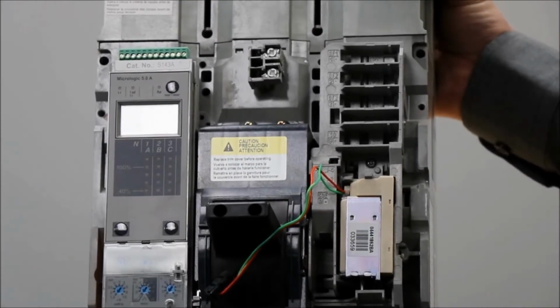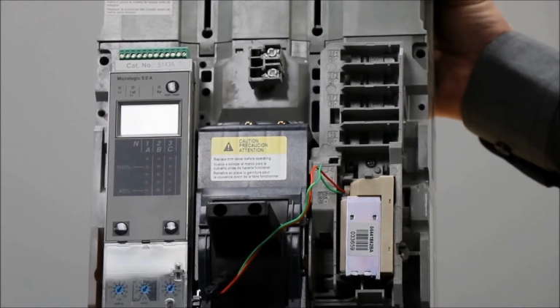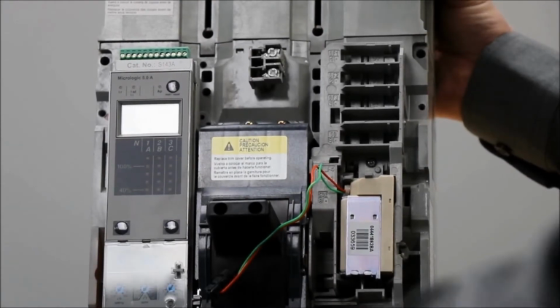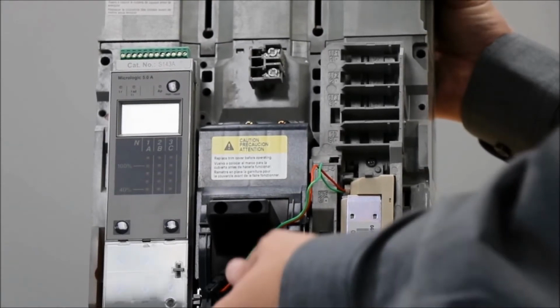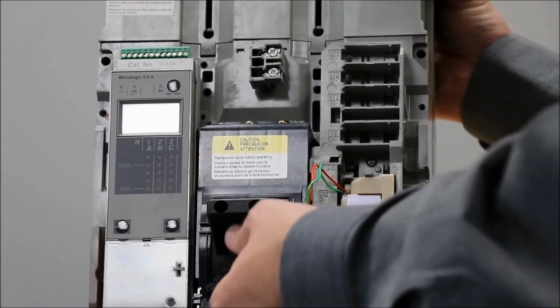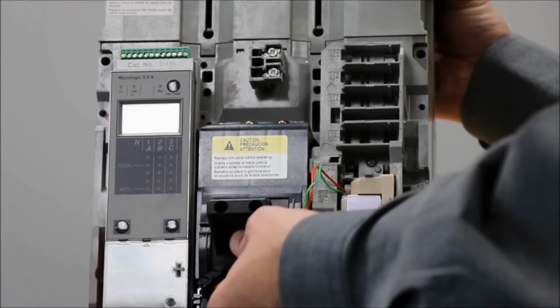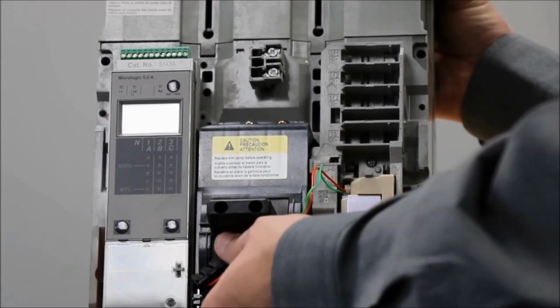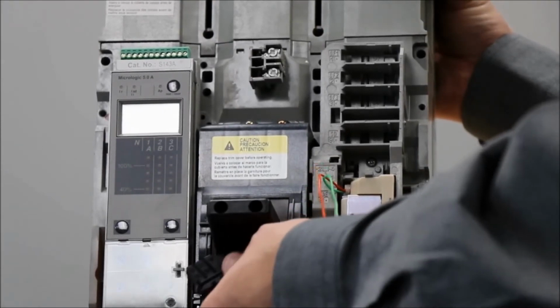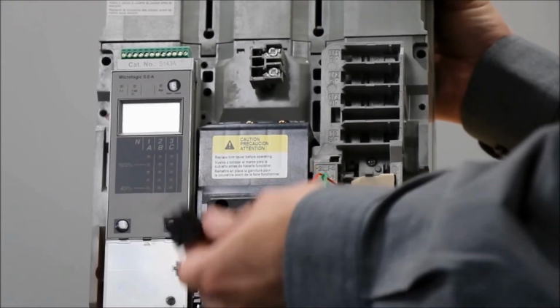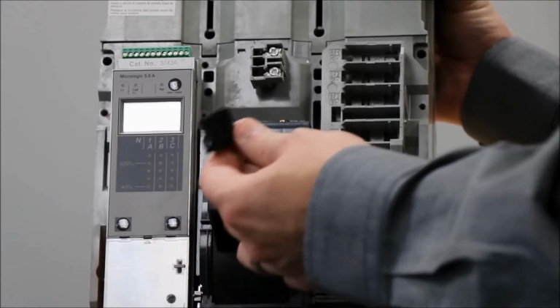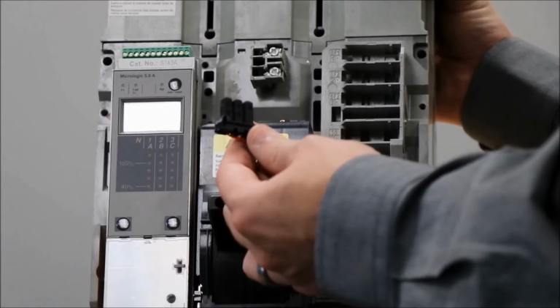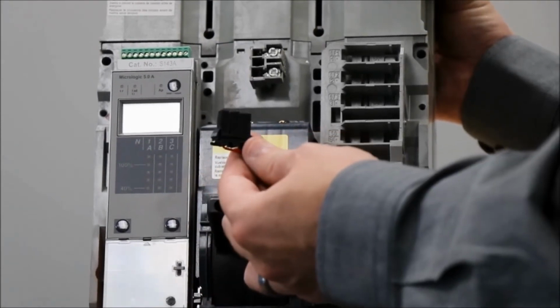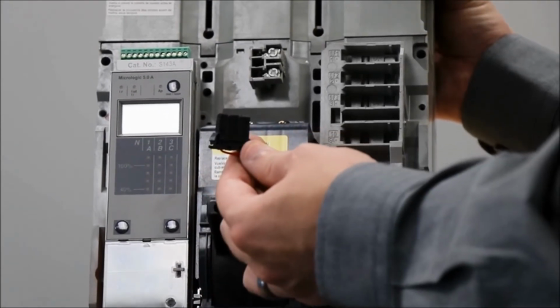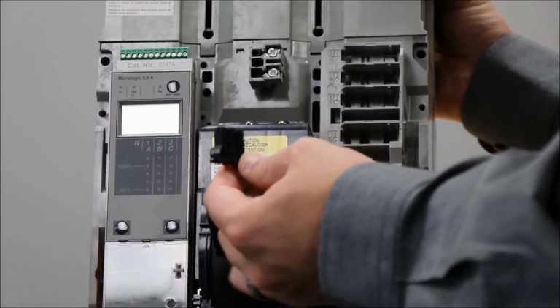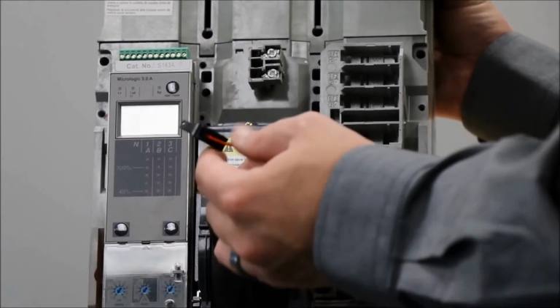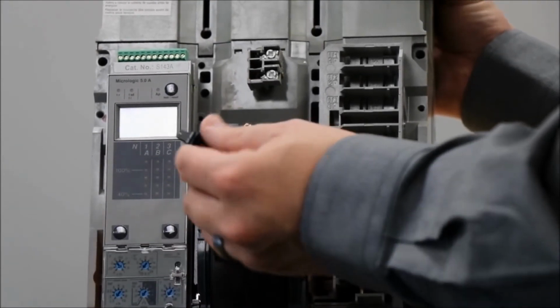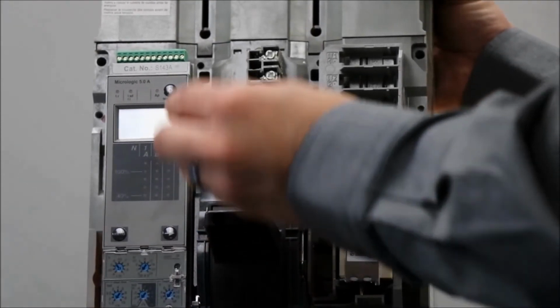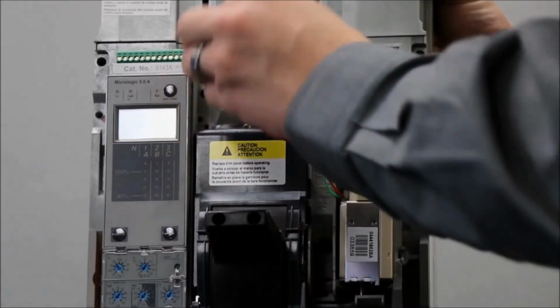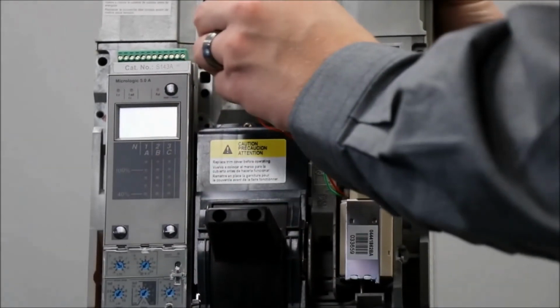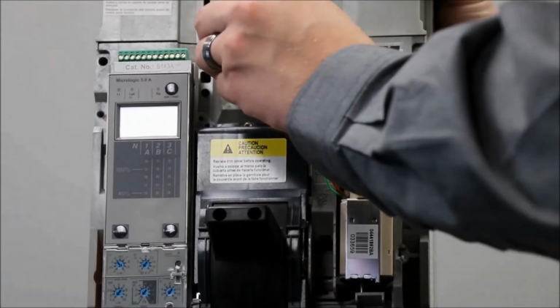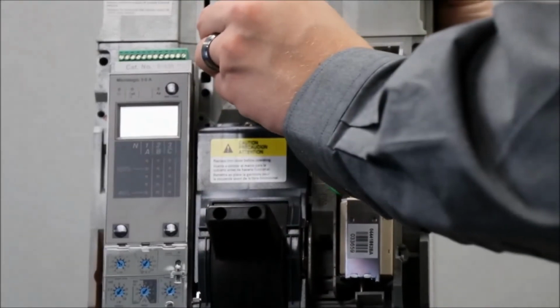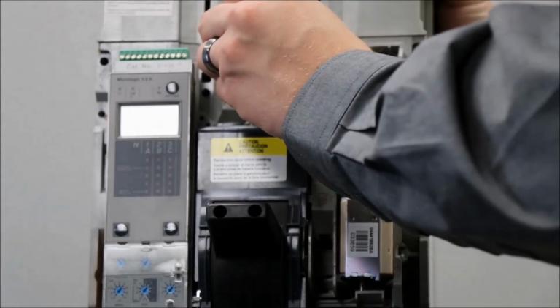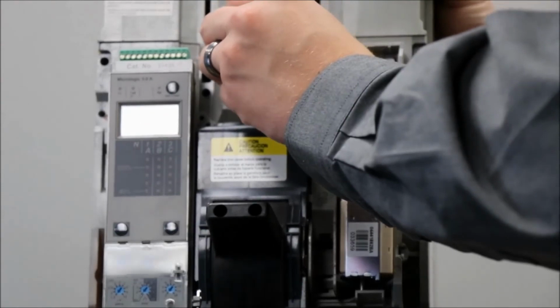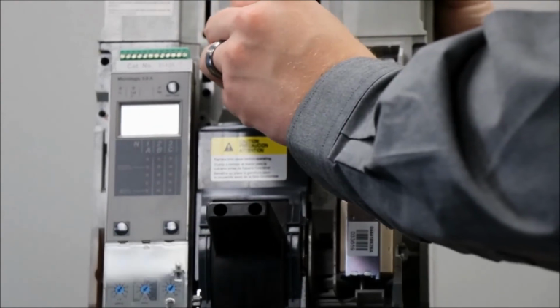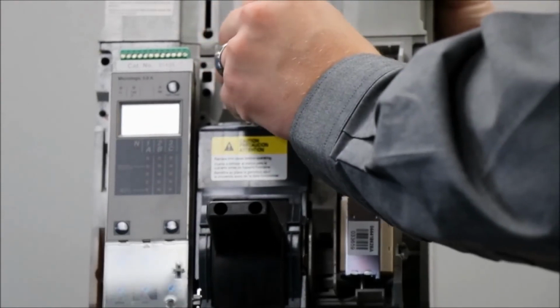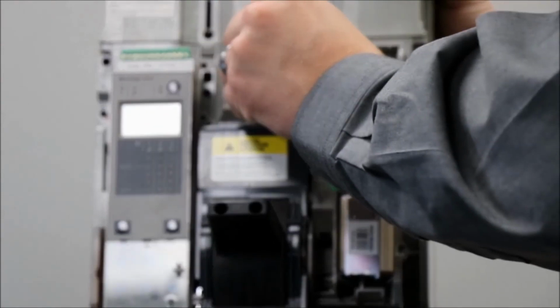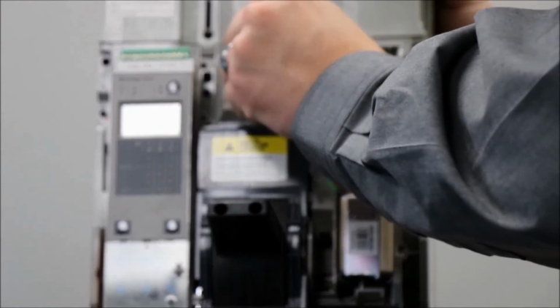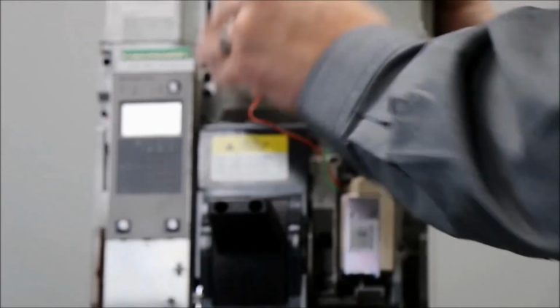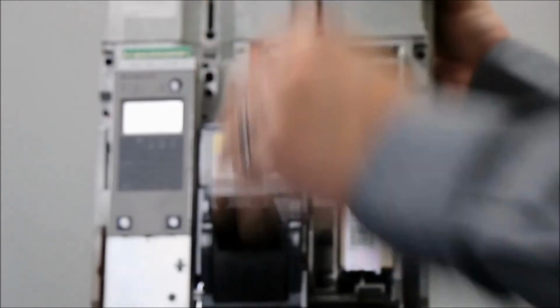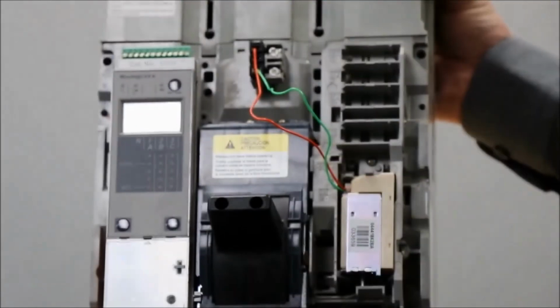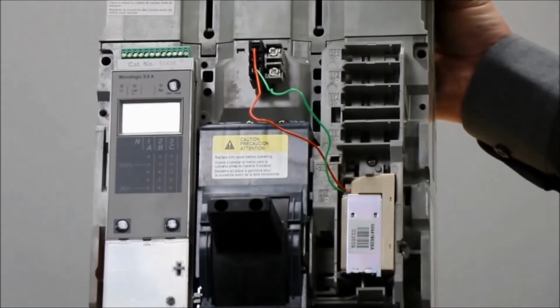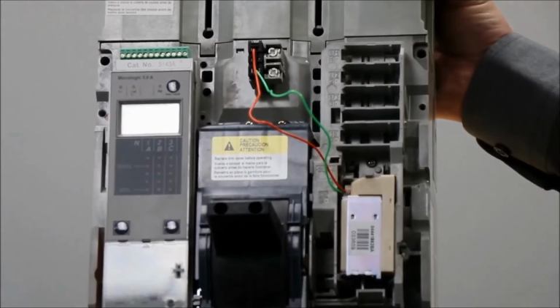You will now plug the connector into the connection piece at the top of the breaker like so.